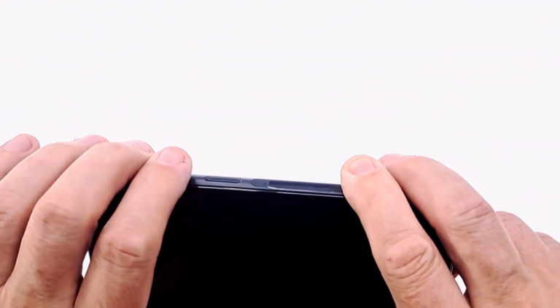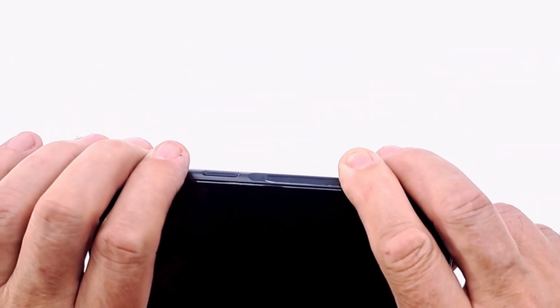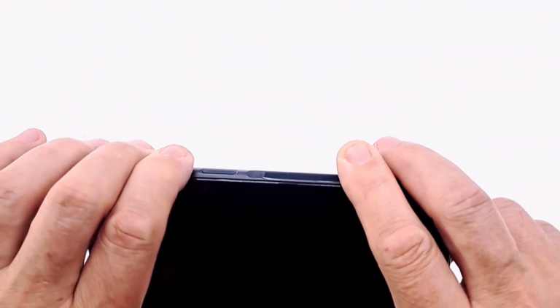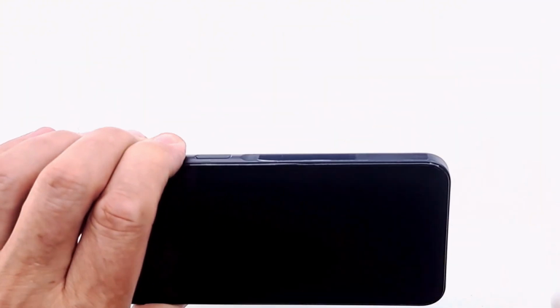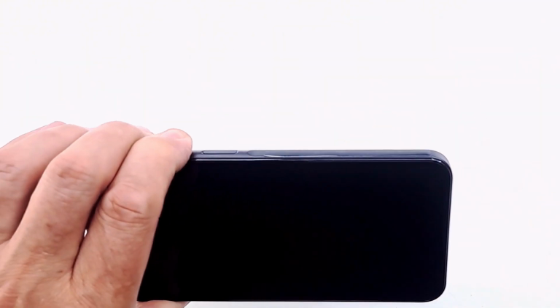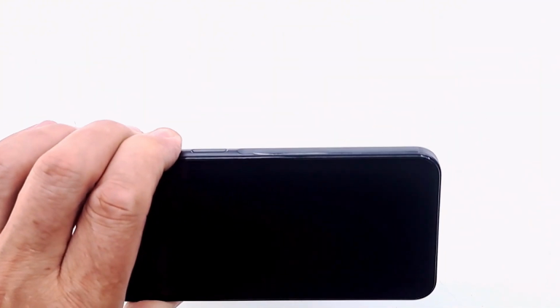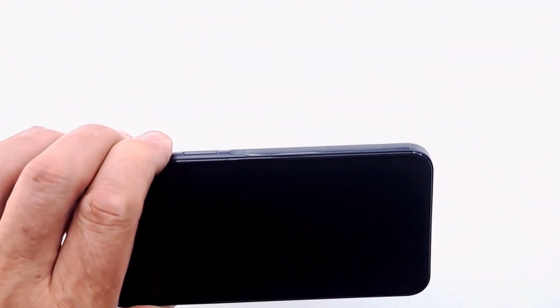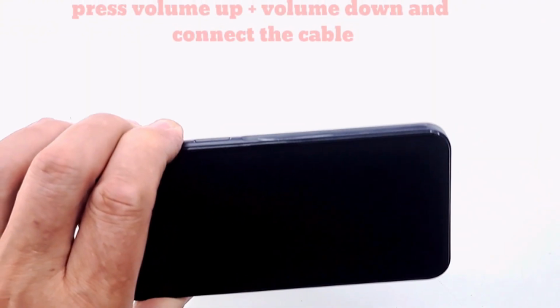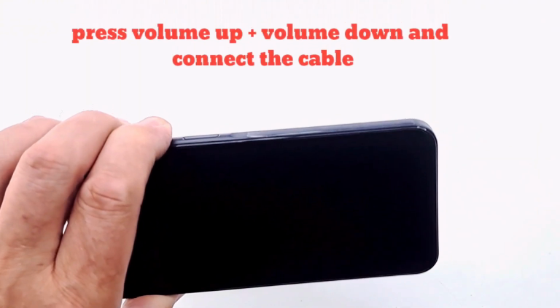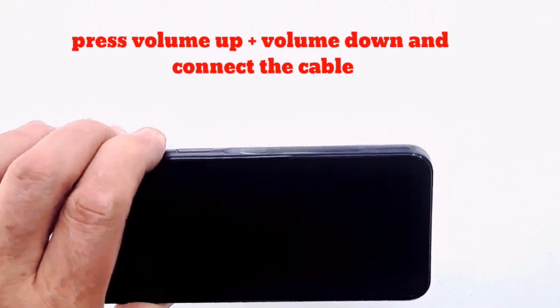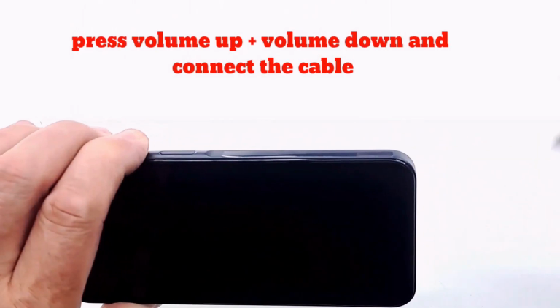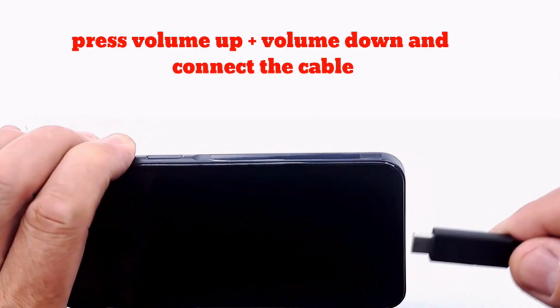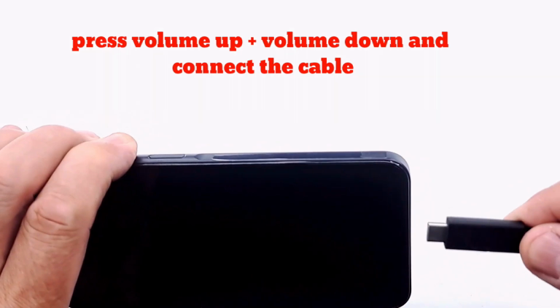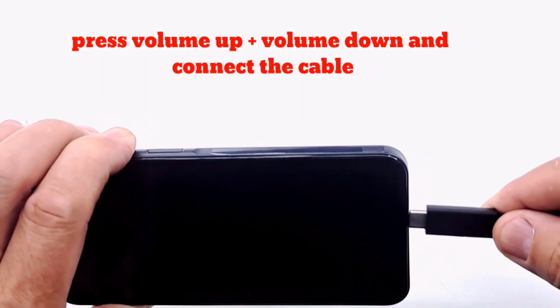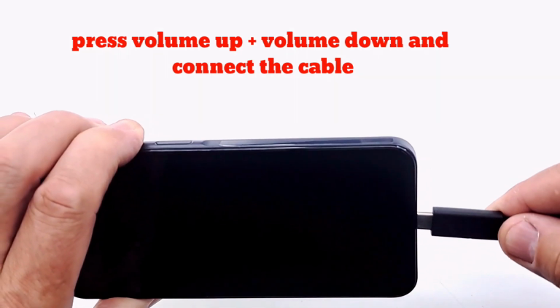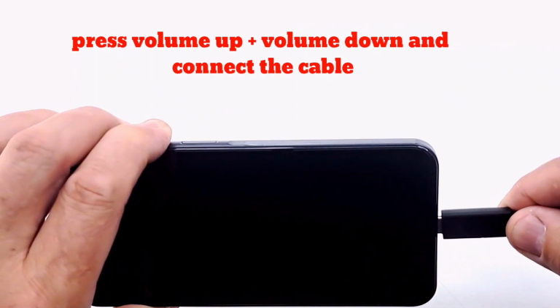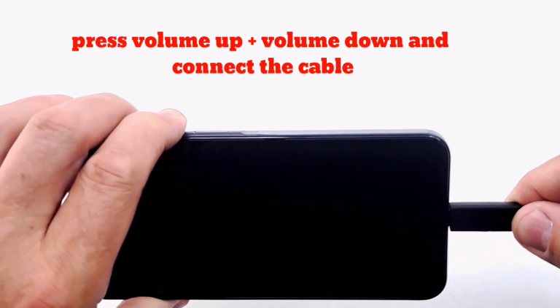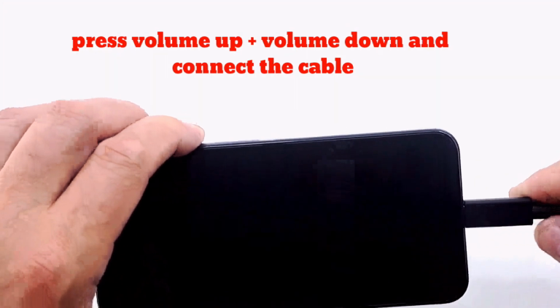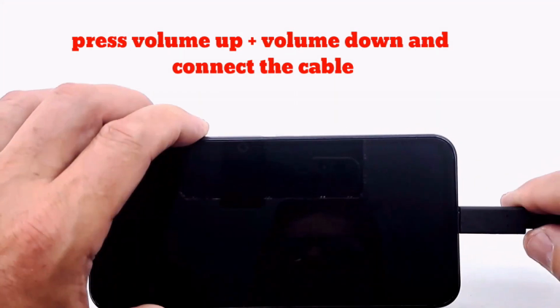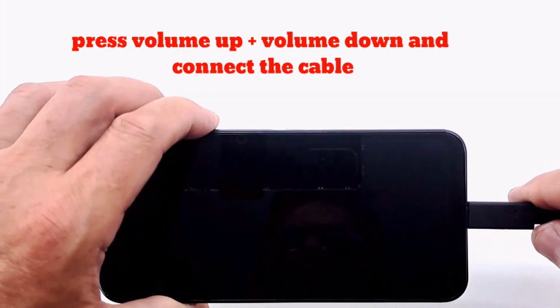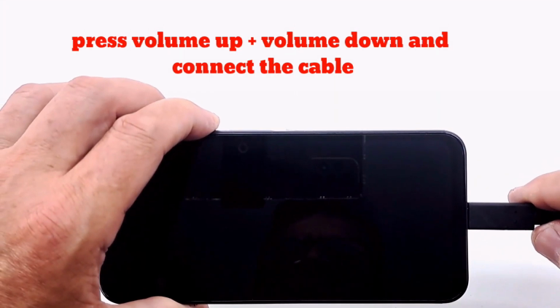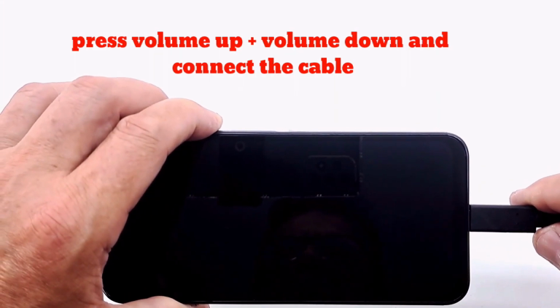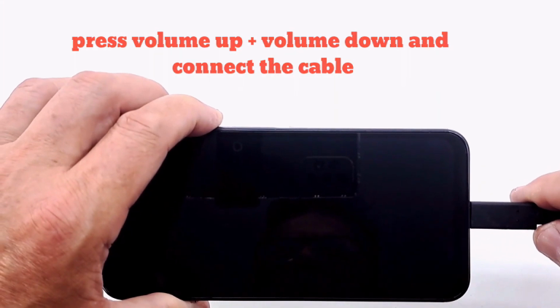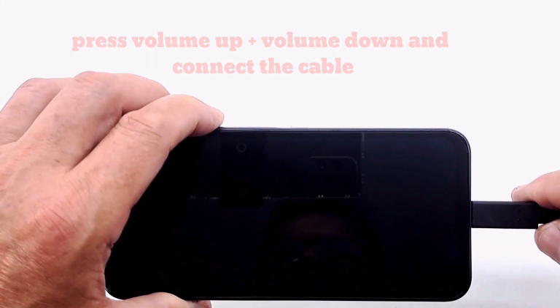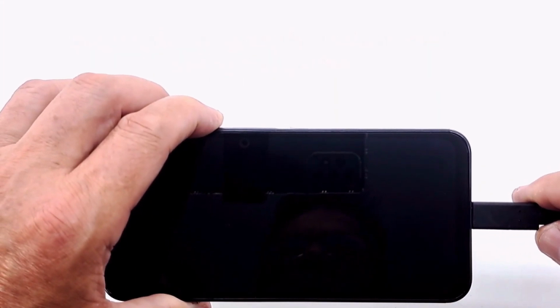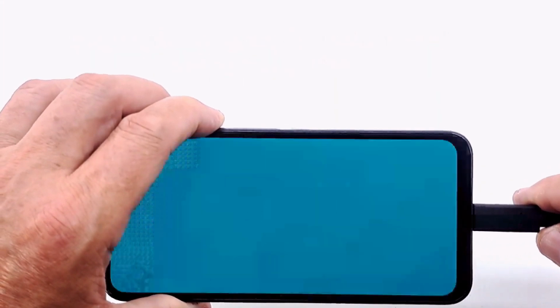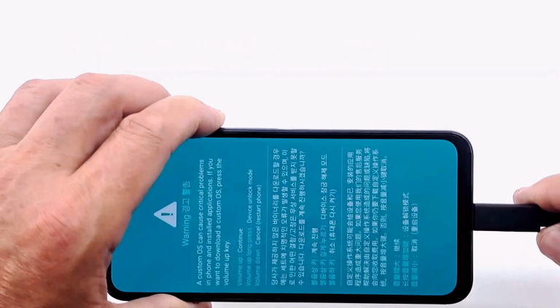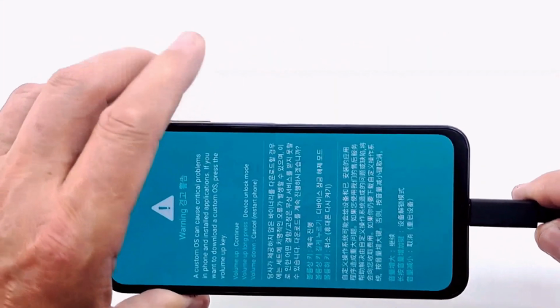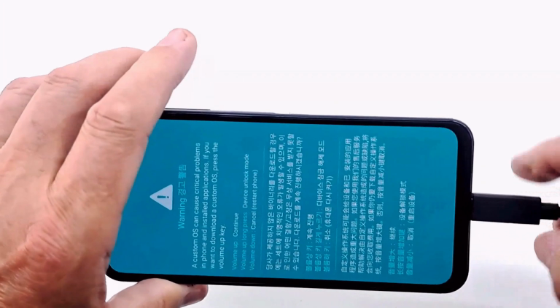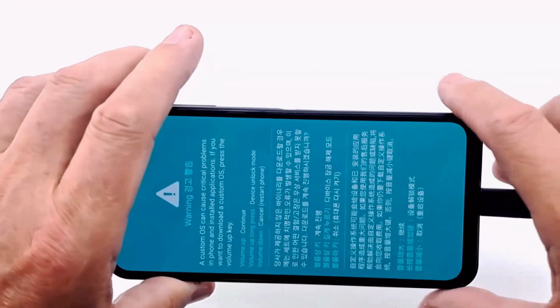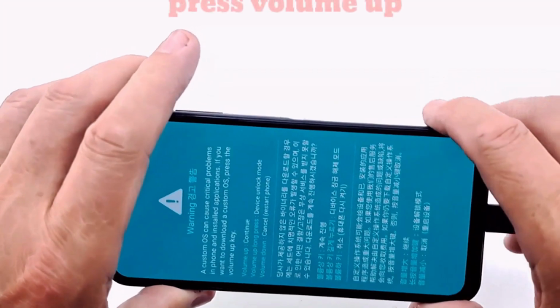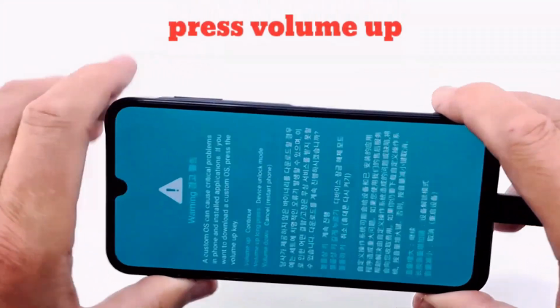Put the phone in download mode, download the flash tool and firmware, carefully select the files, double check the files, and then update the phone.